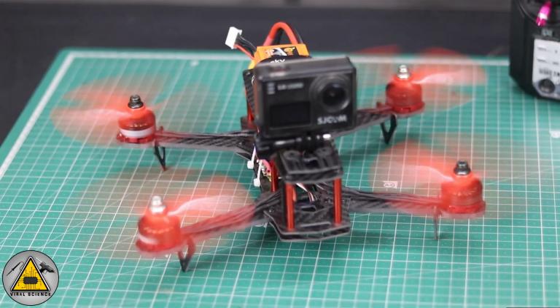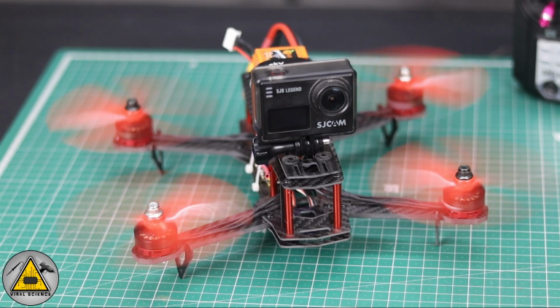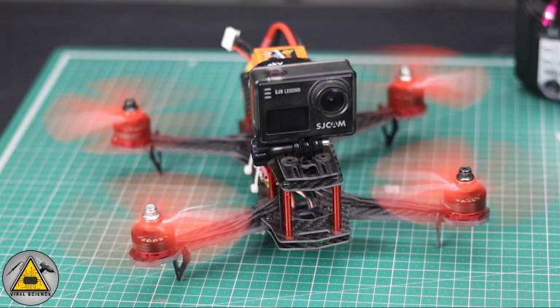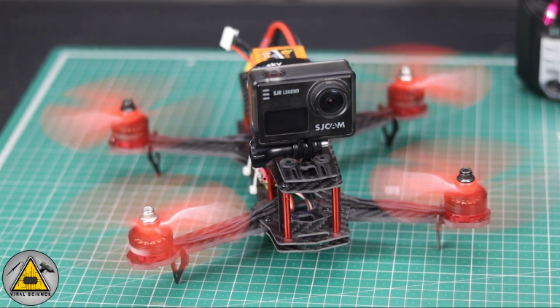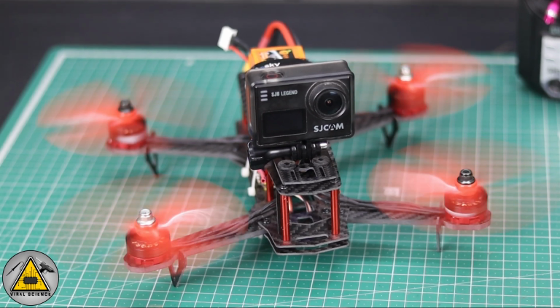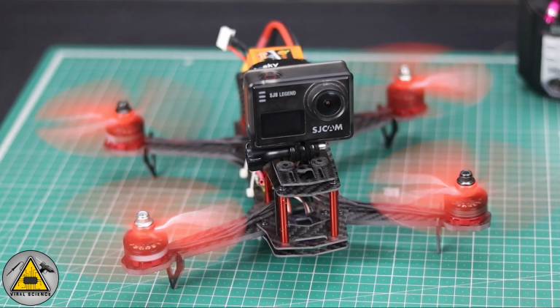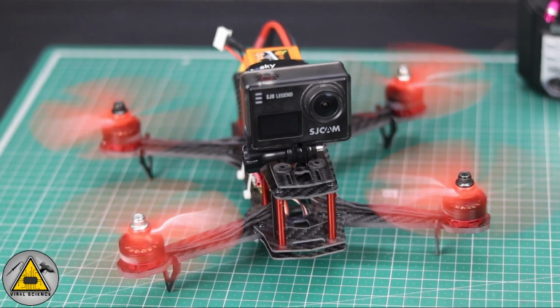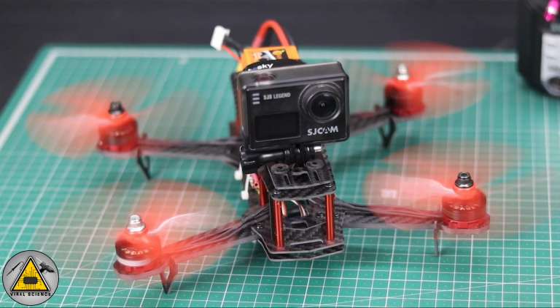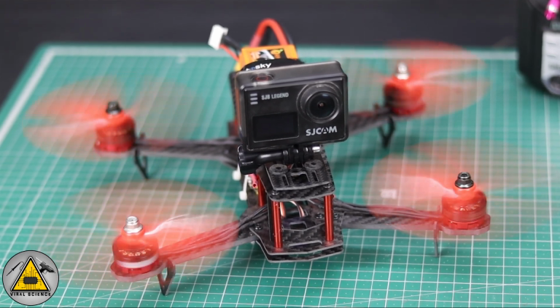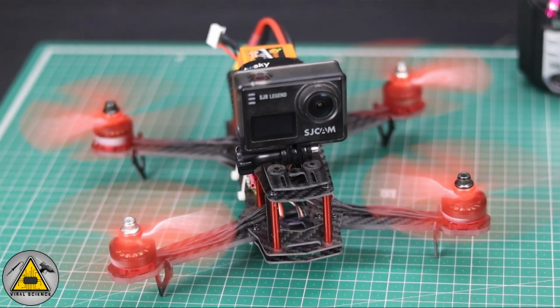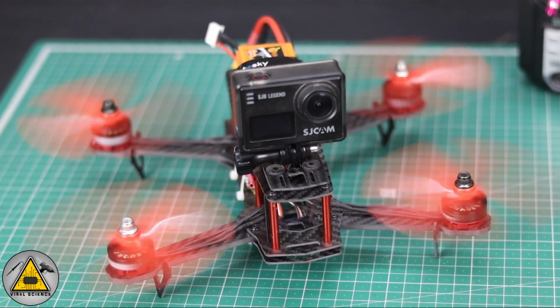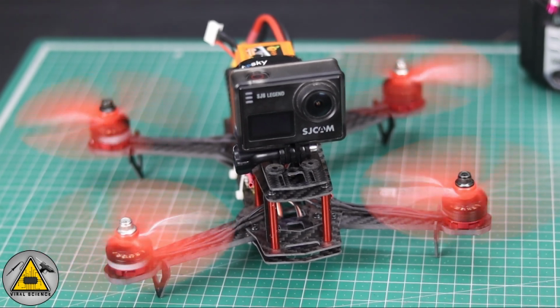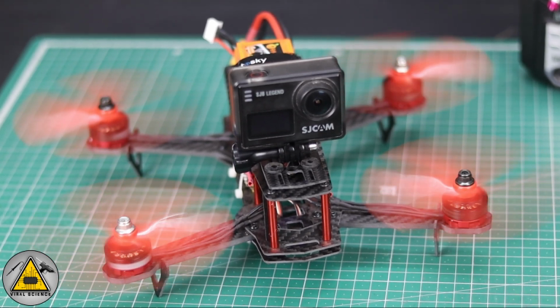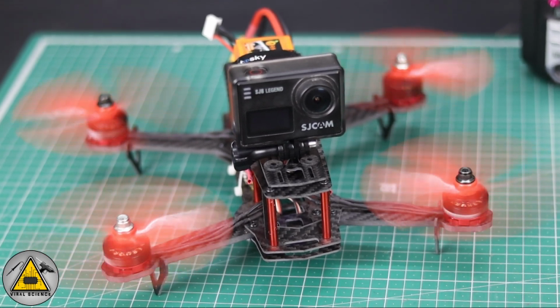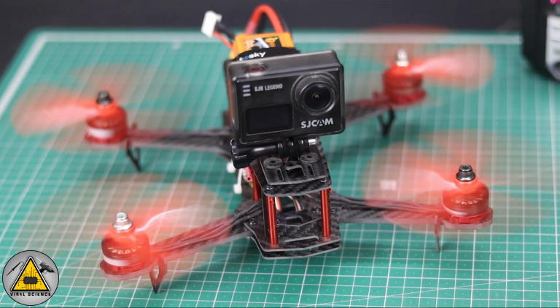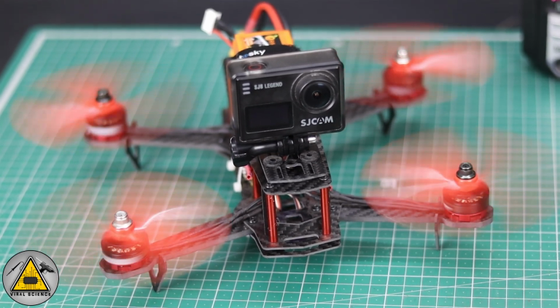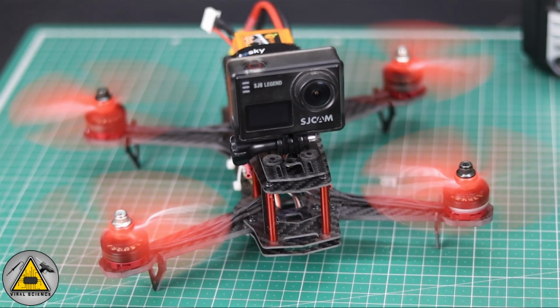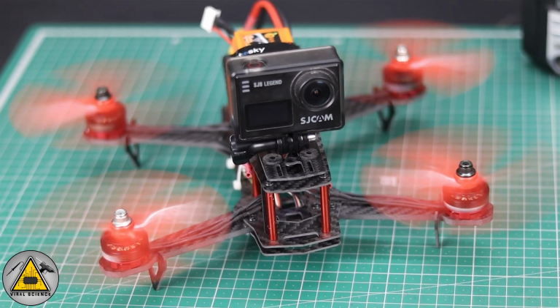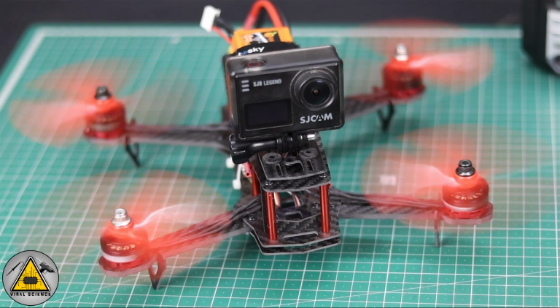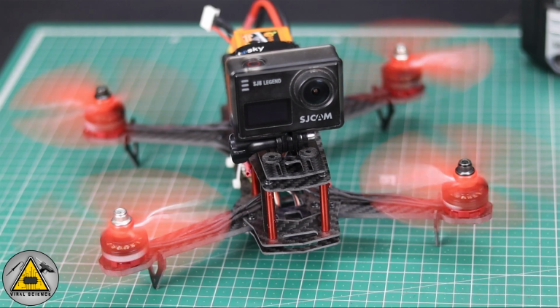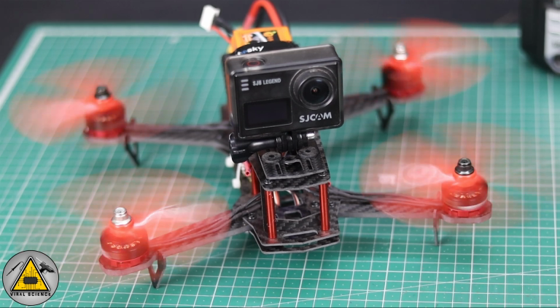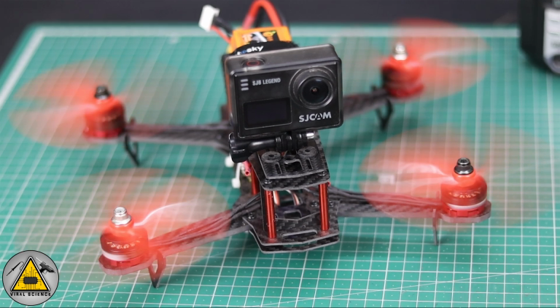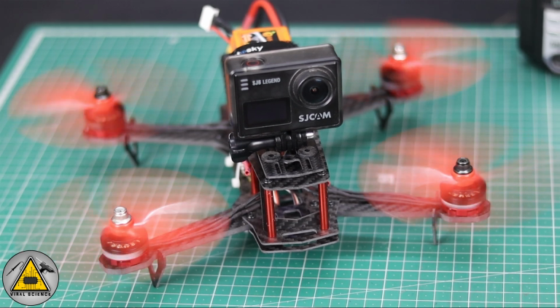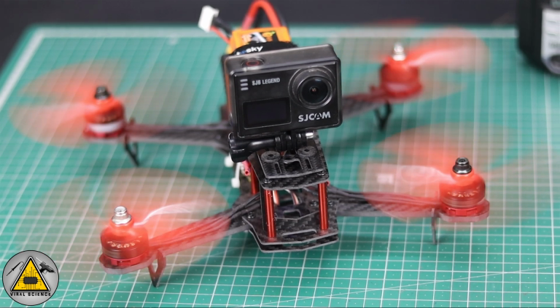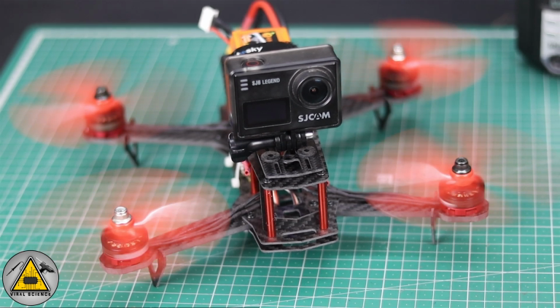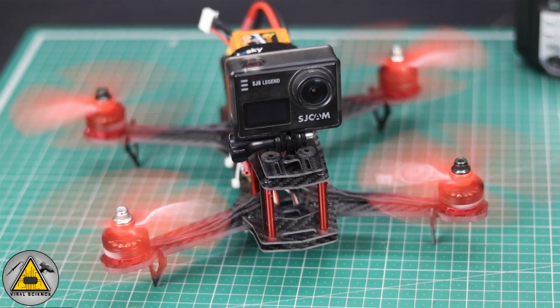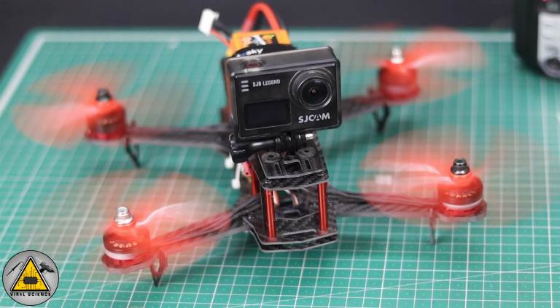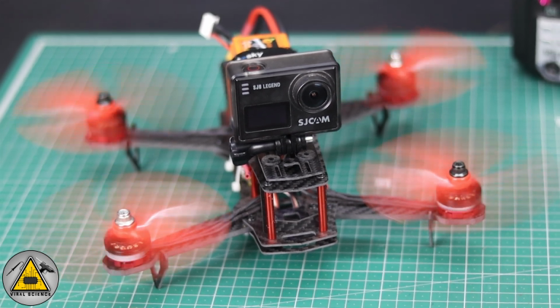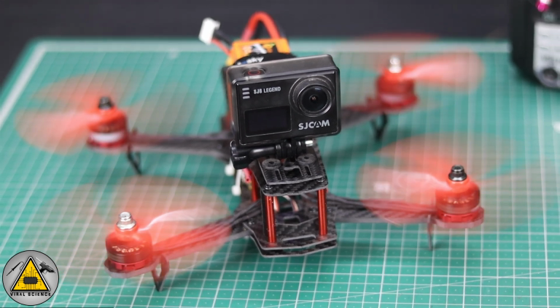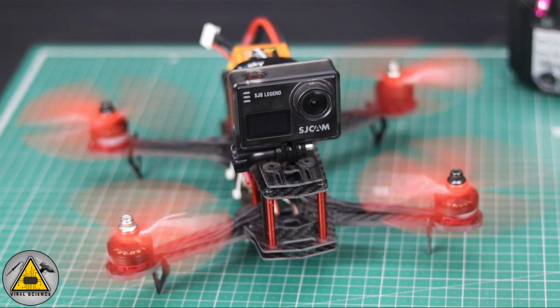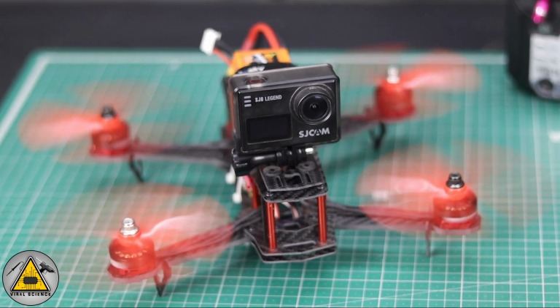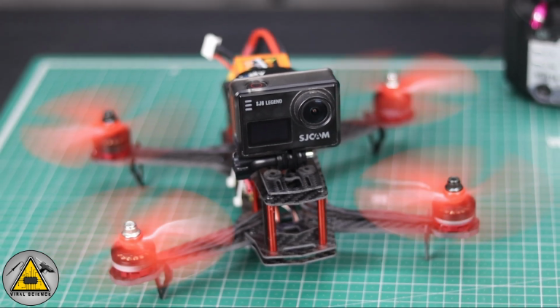This is the first look of our FPV drone, and now just have a look at the flight test of this drone.